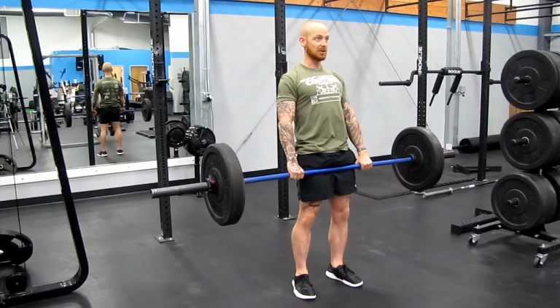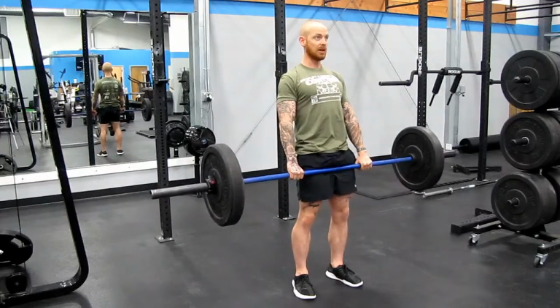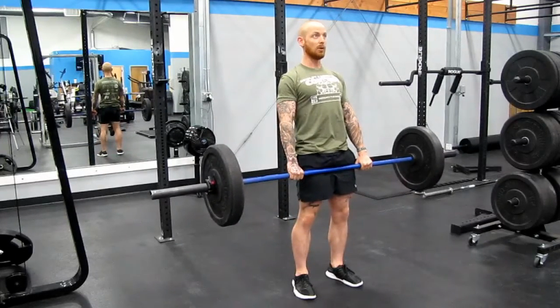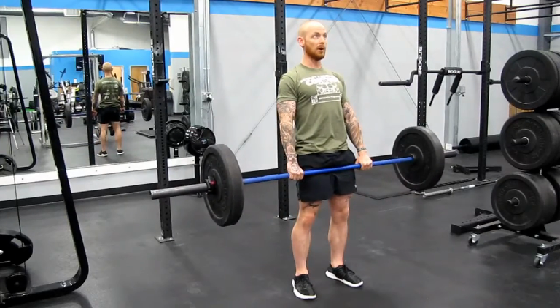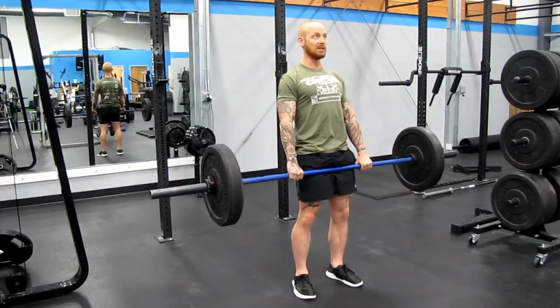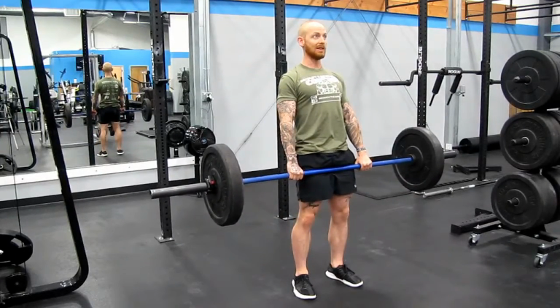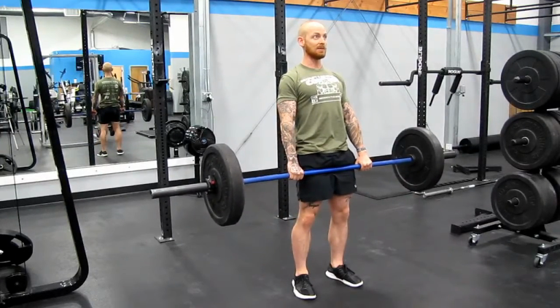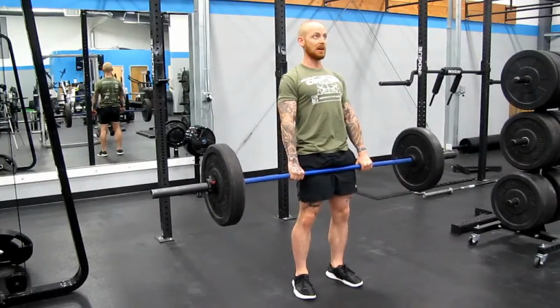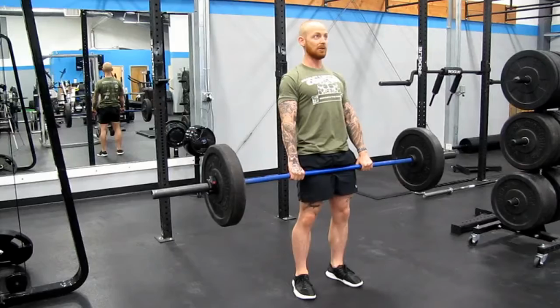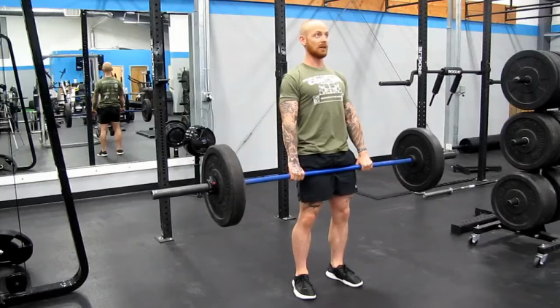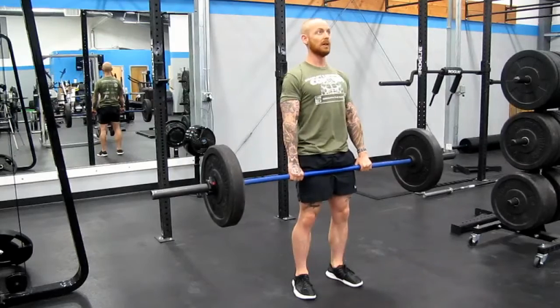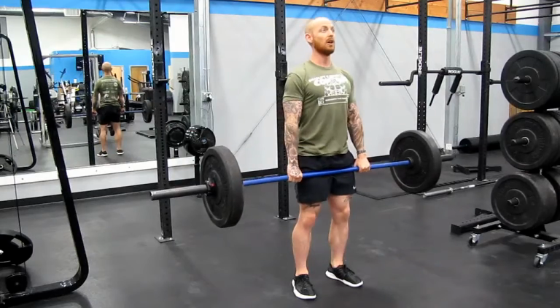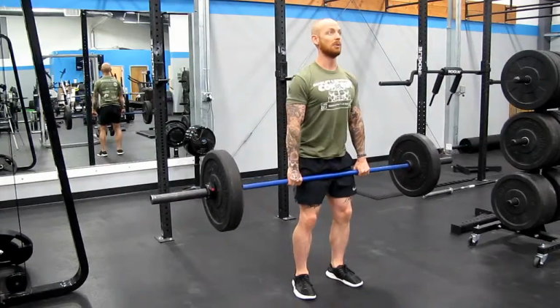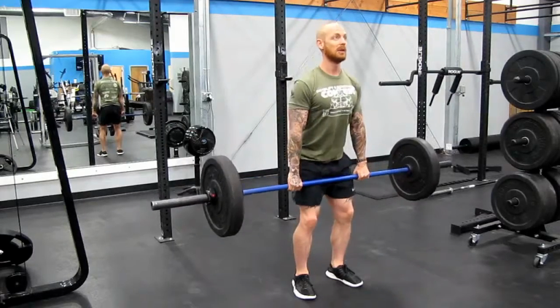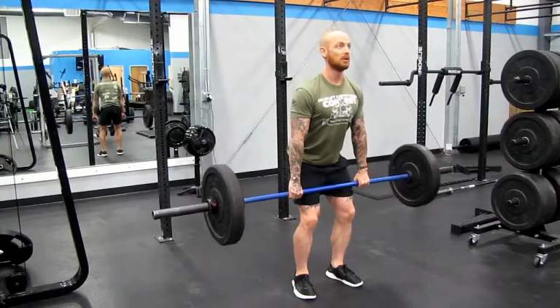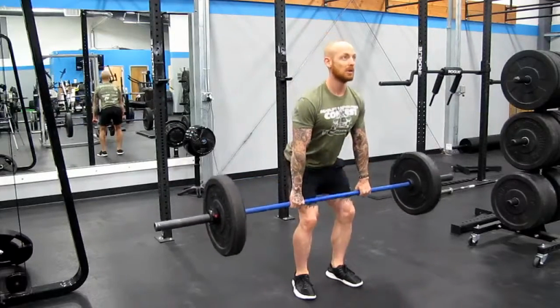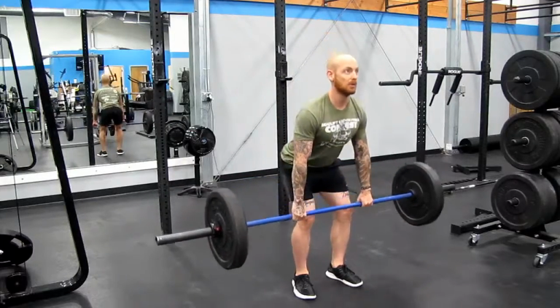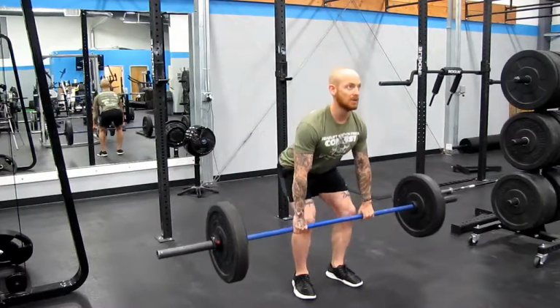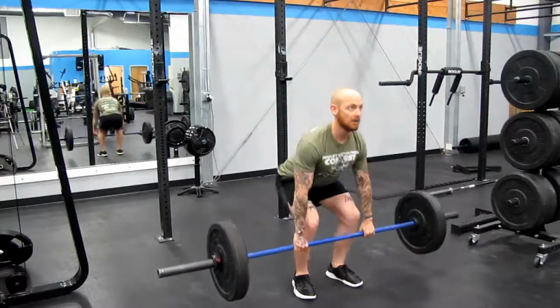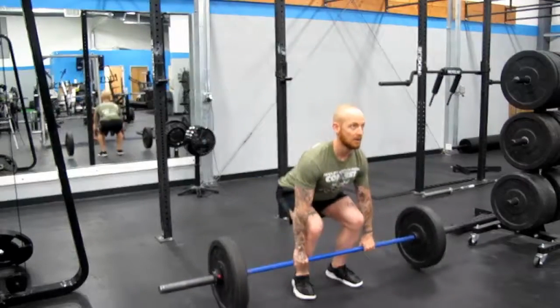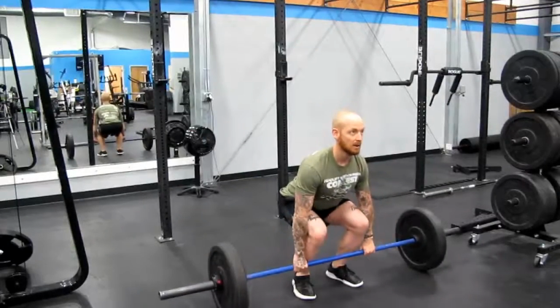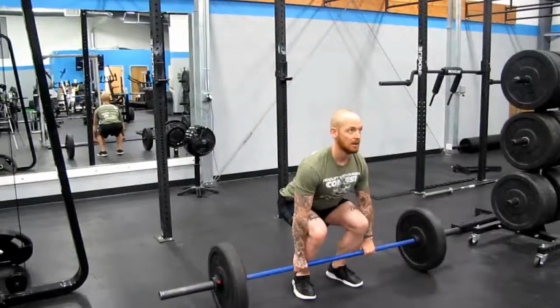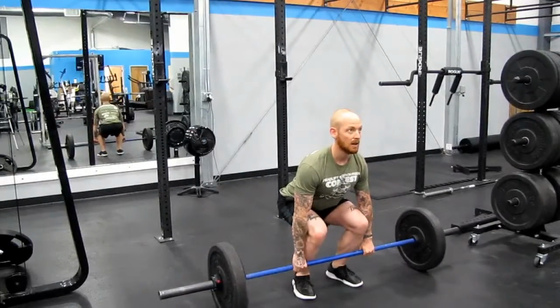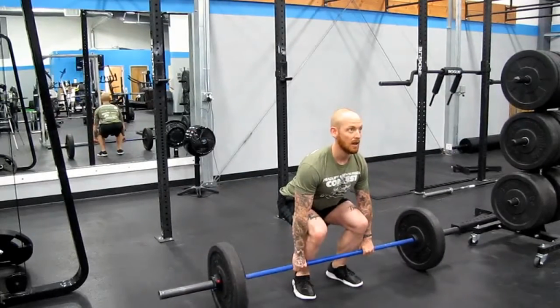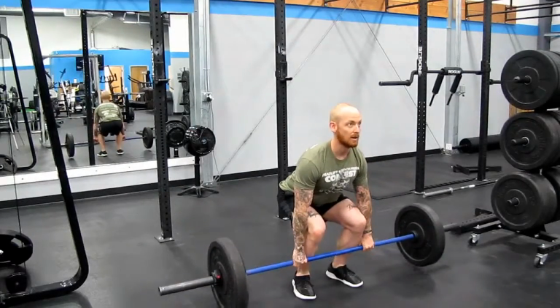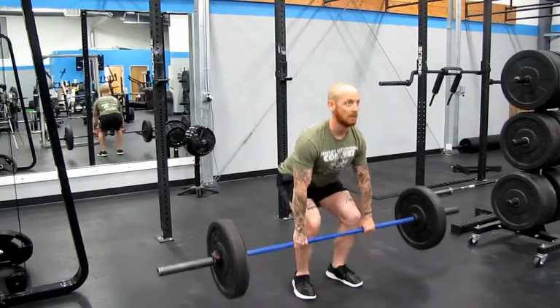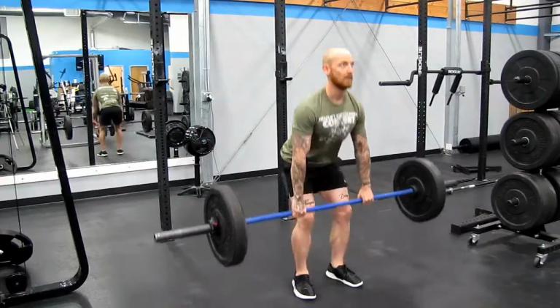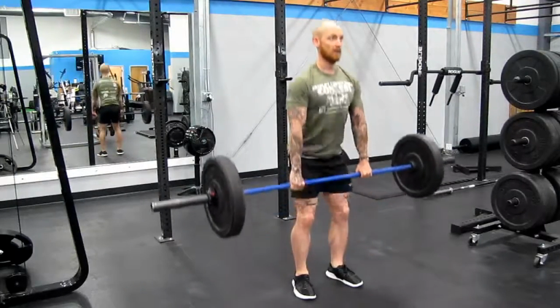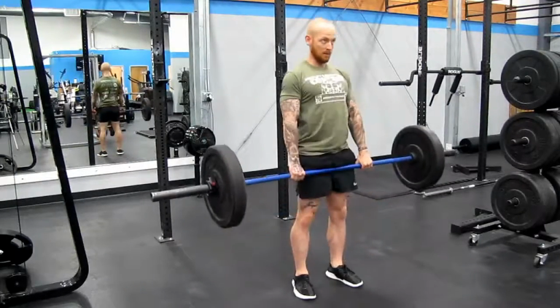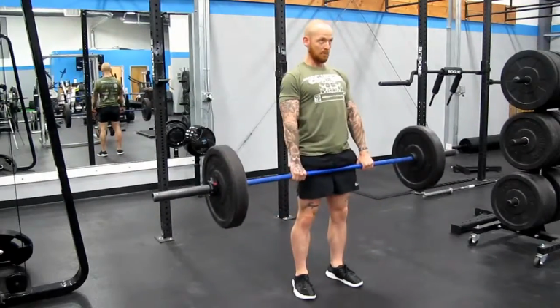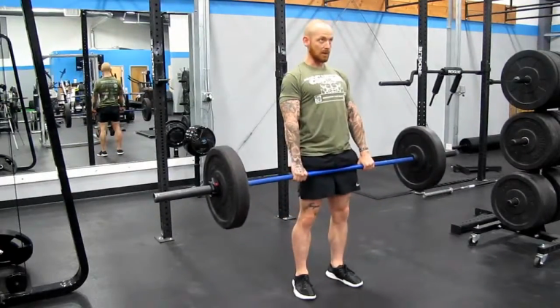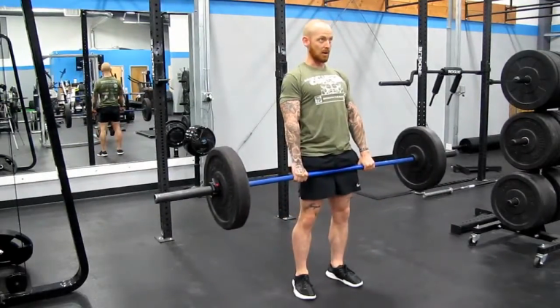Once again, don't waste that last bit of effort there. All the way down and back up.